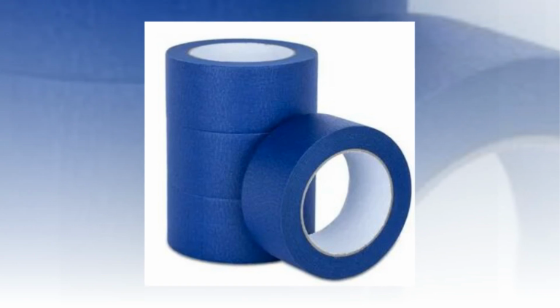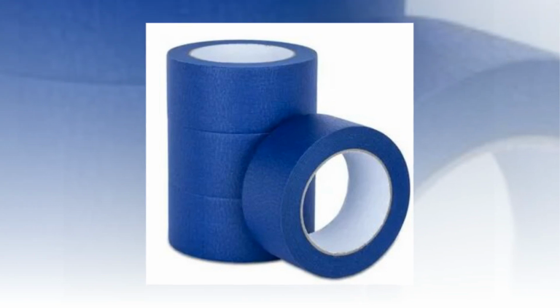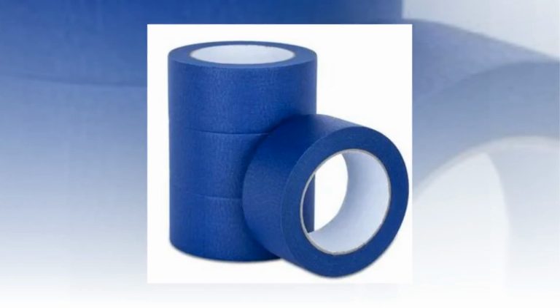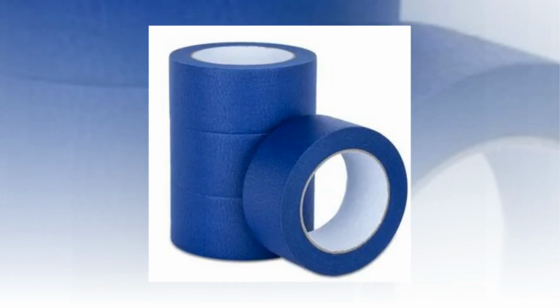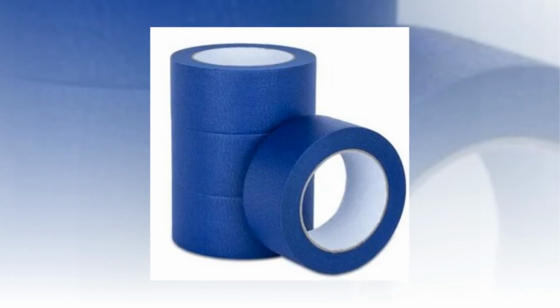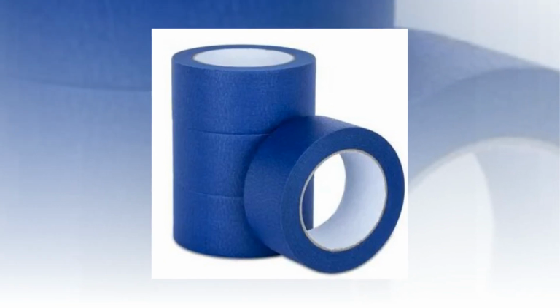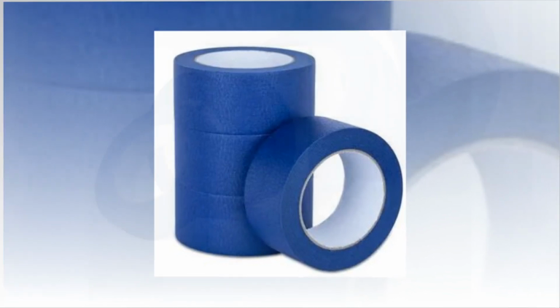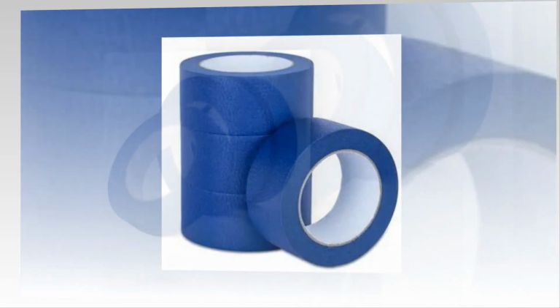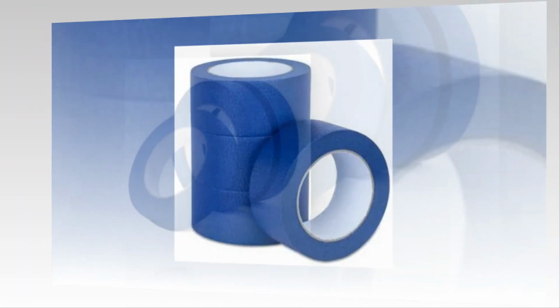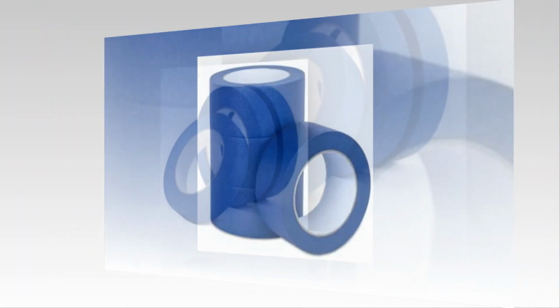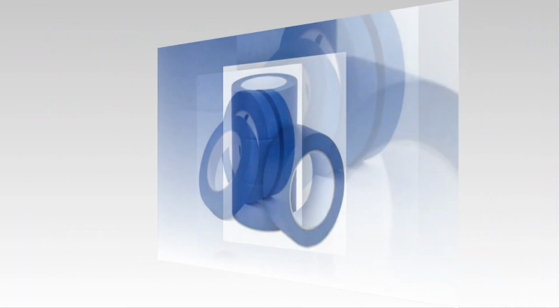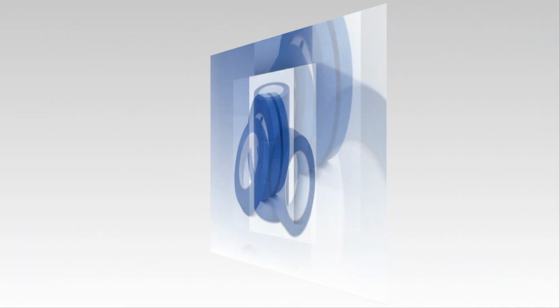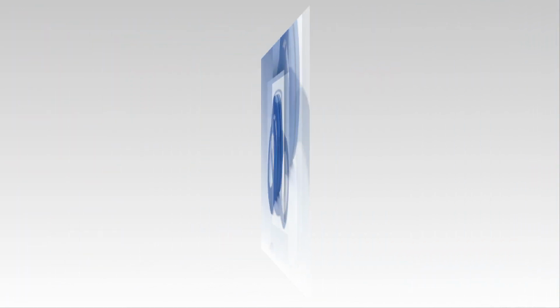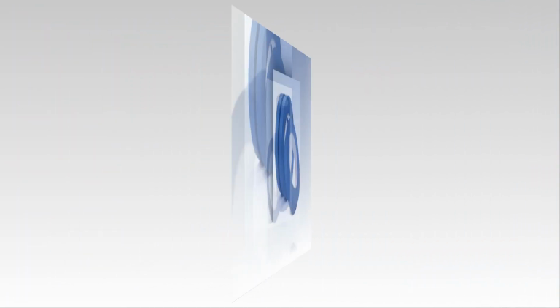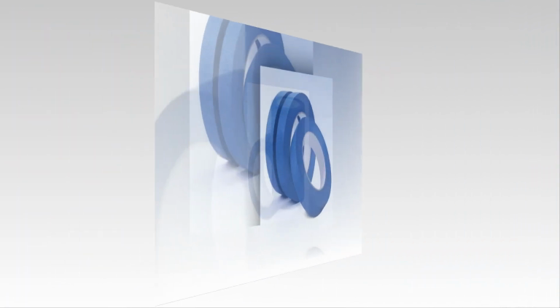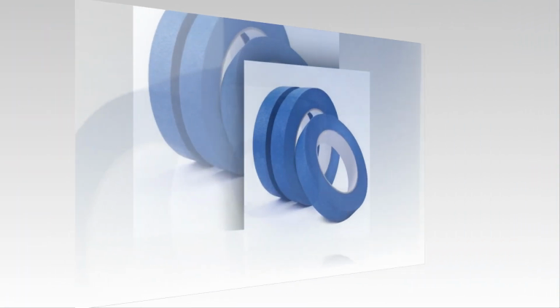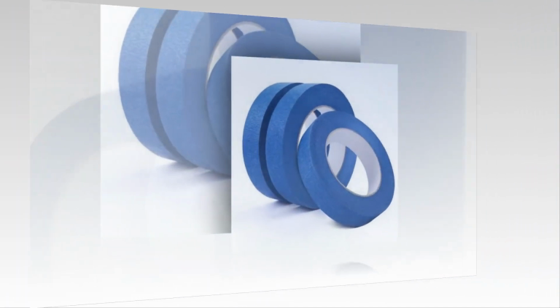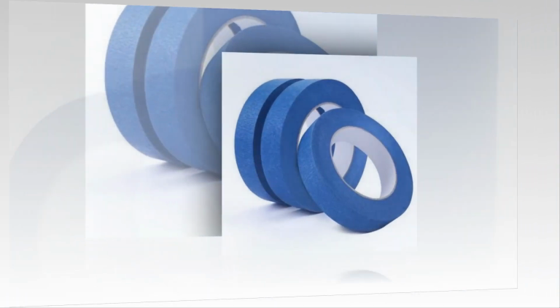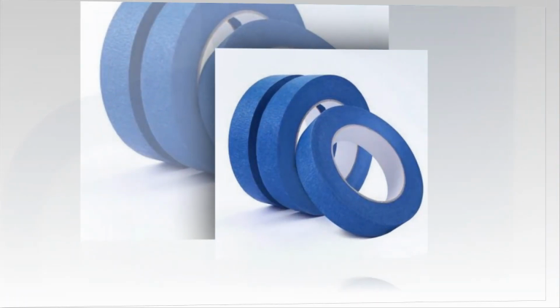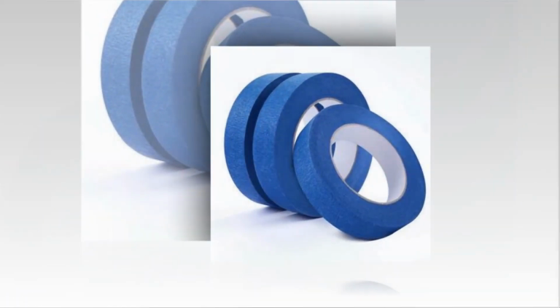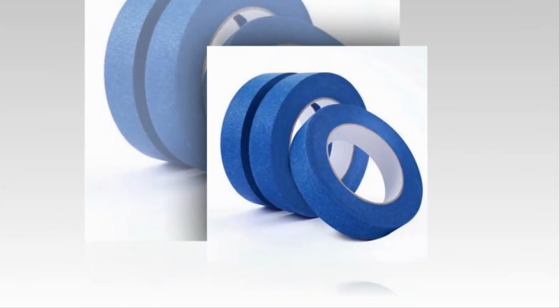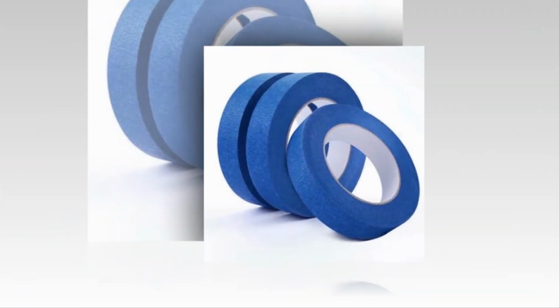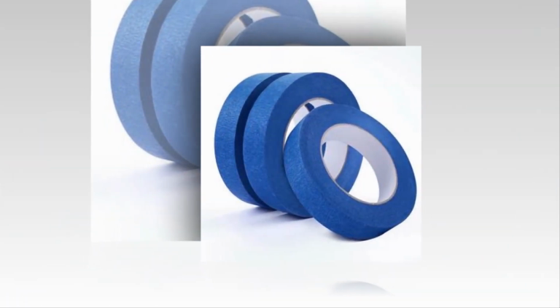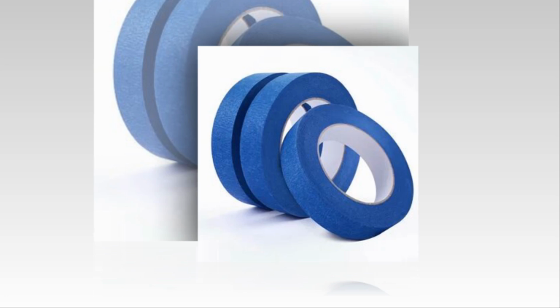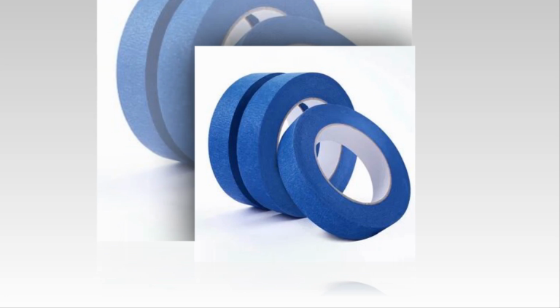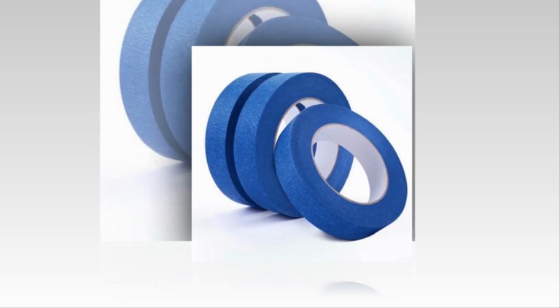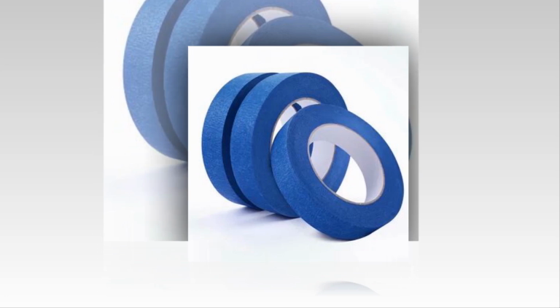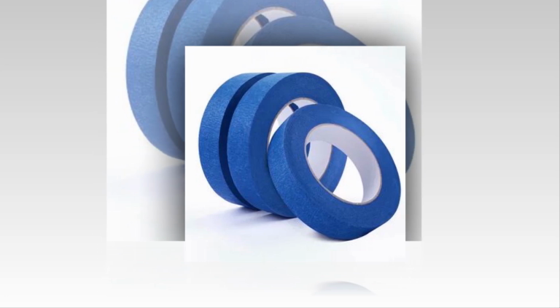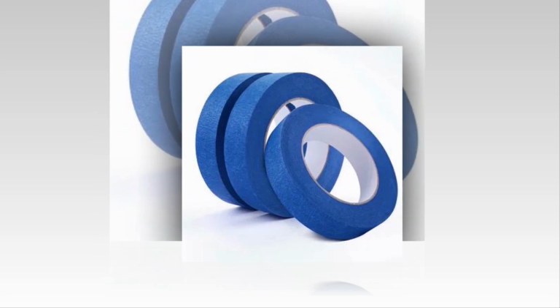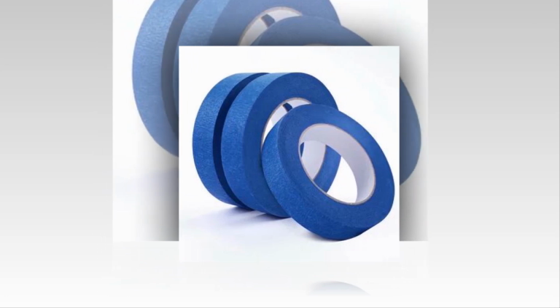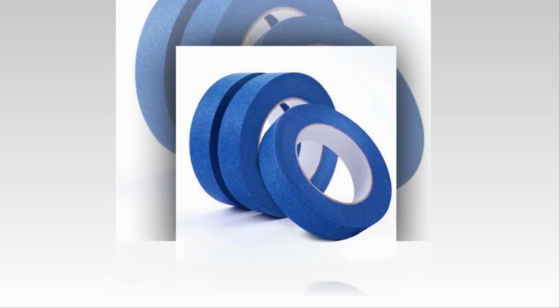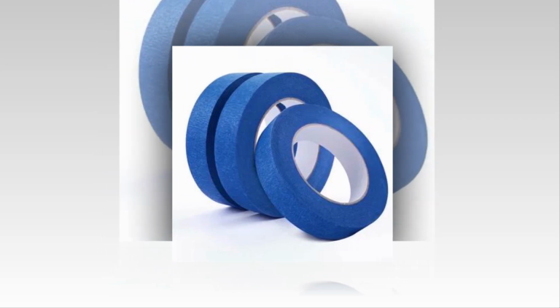Sustainability: paint tape without solvents, composed of 45% renewable materials and 70% post-consumer waste at the core.